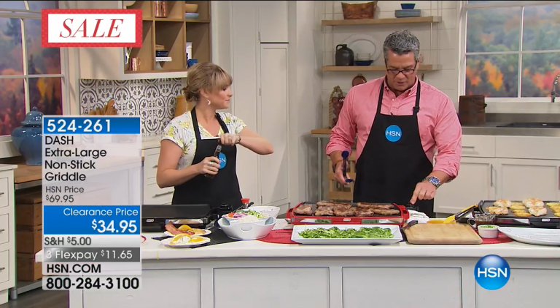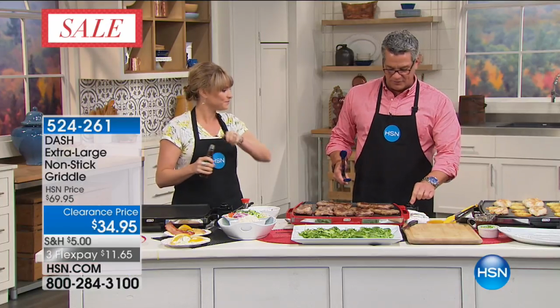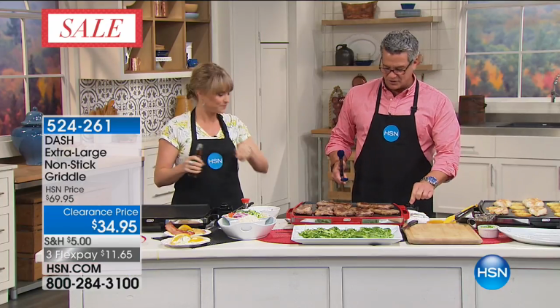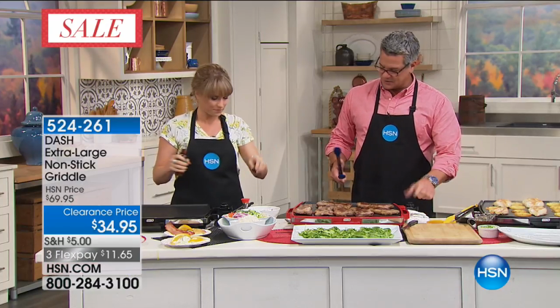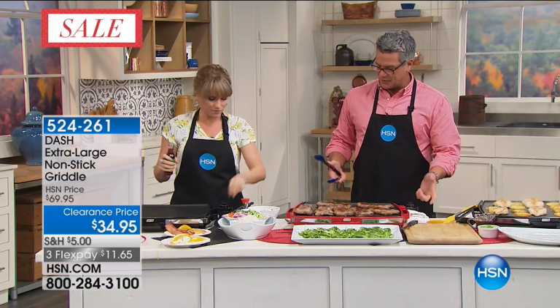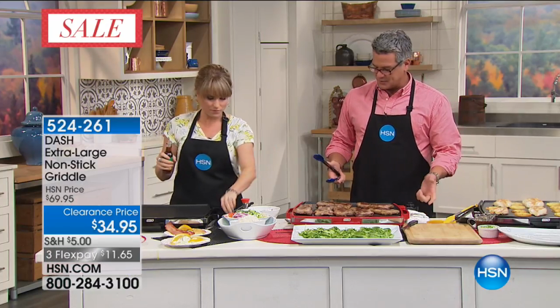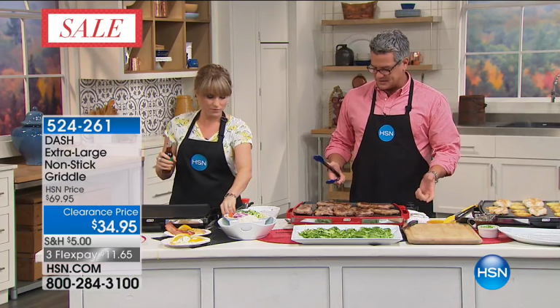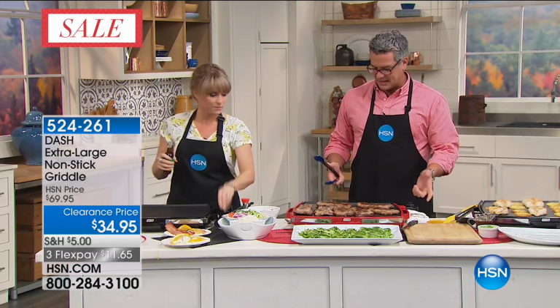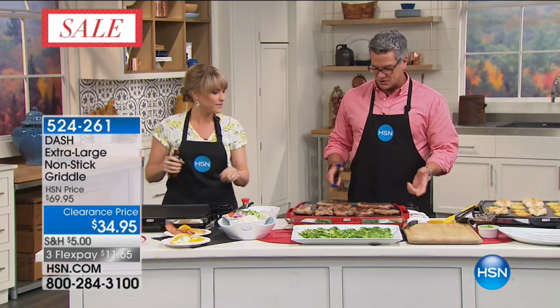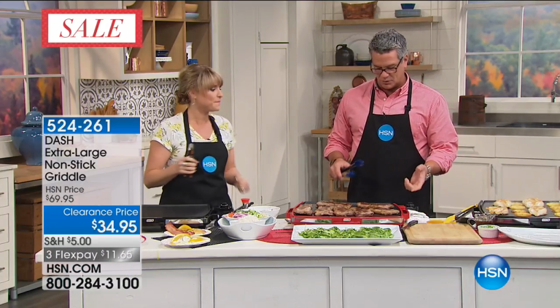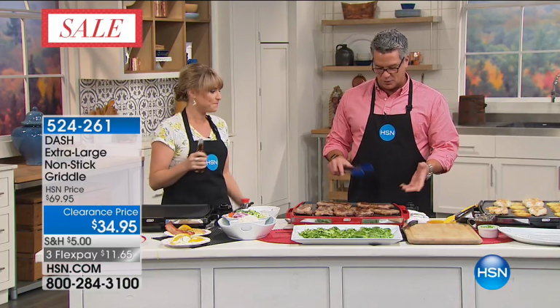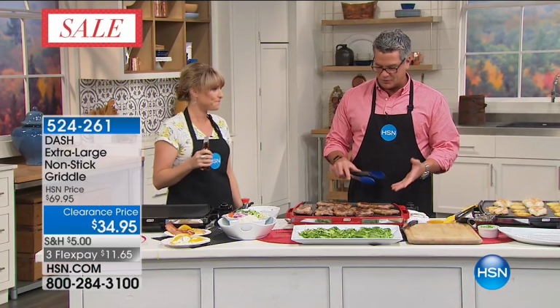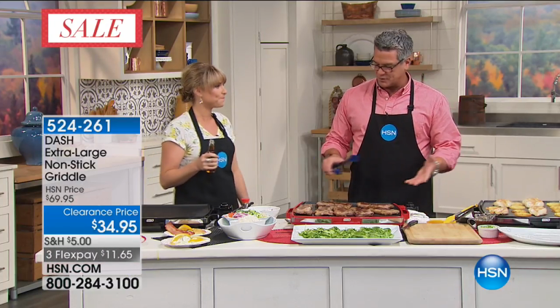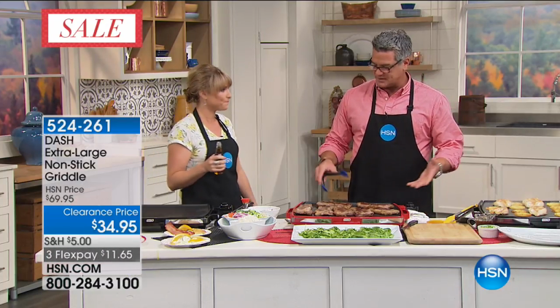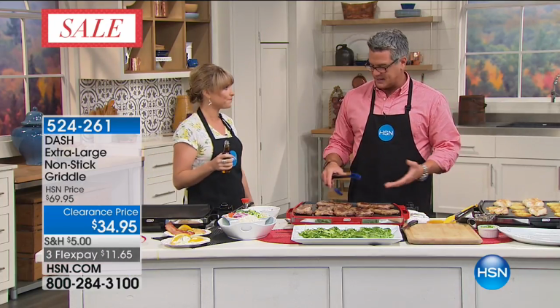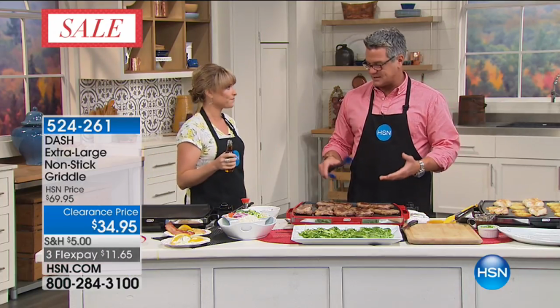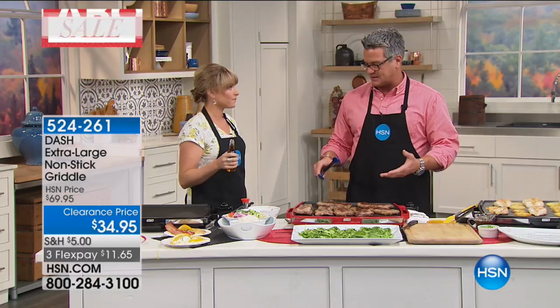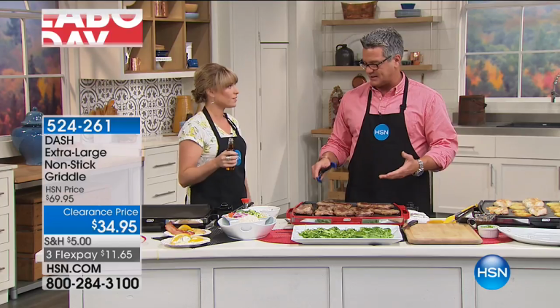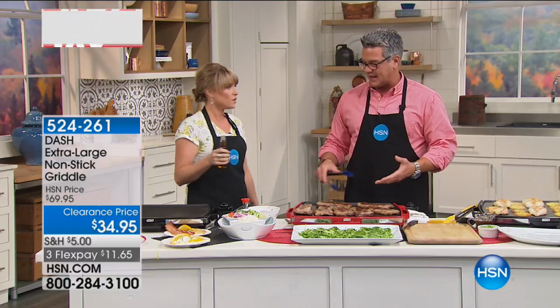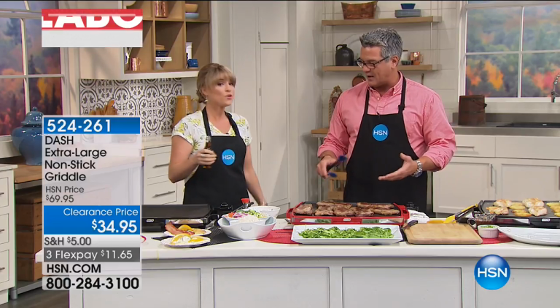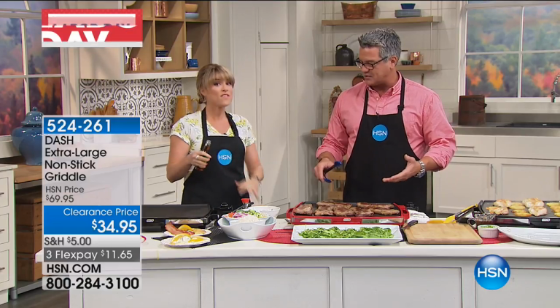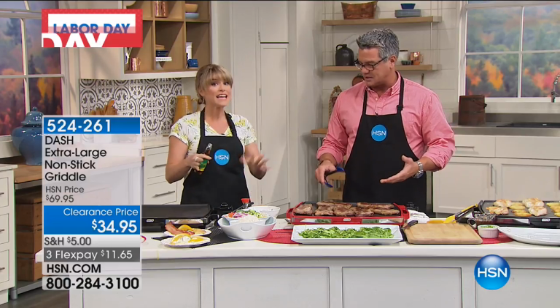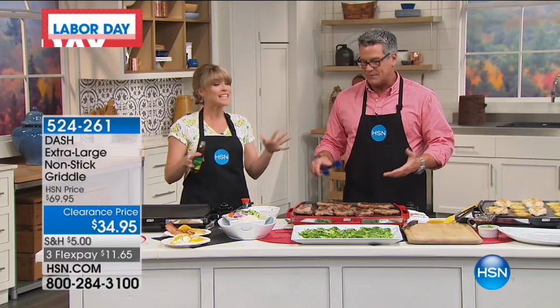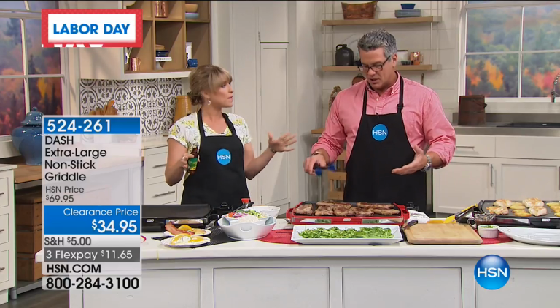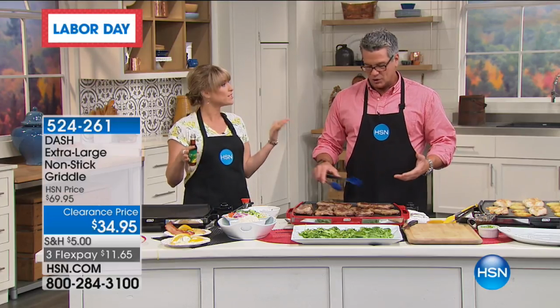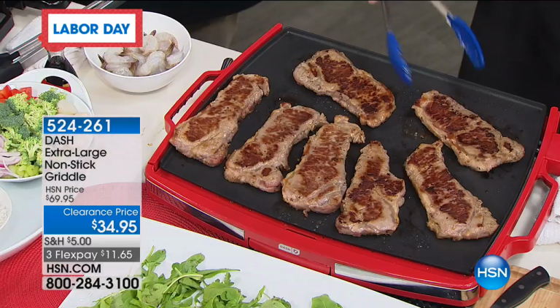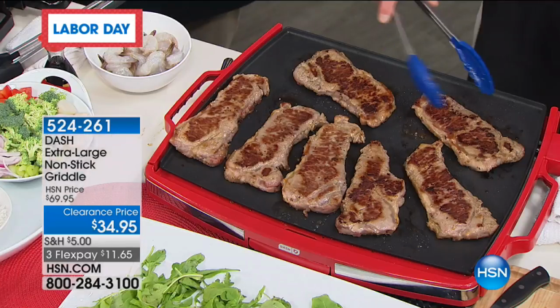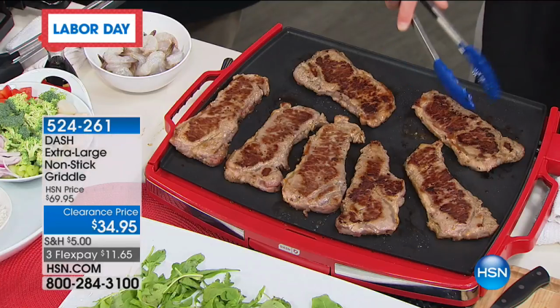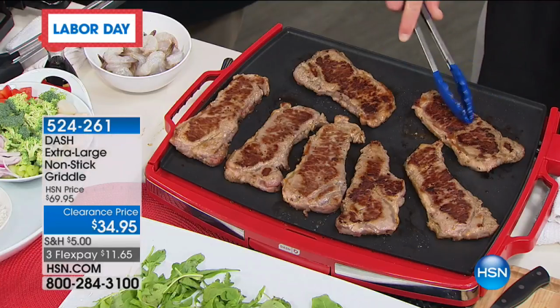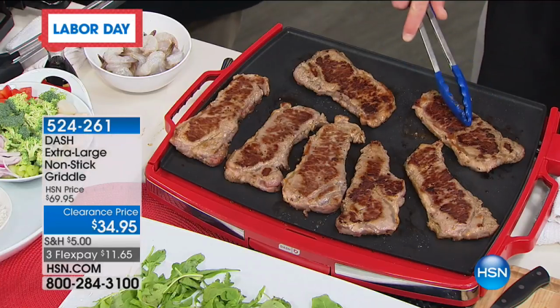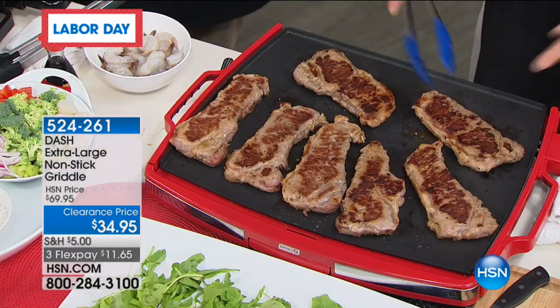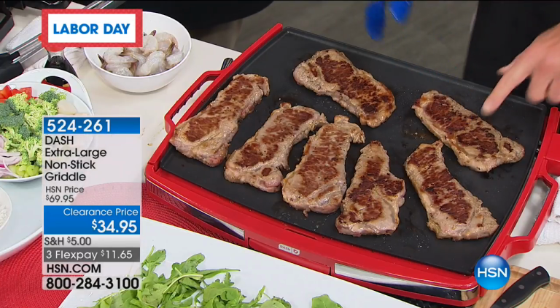We have an adjustable thermostat. If you're doing steaks and things like that, you obviously want it really high. We have that exact precise temperature control.